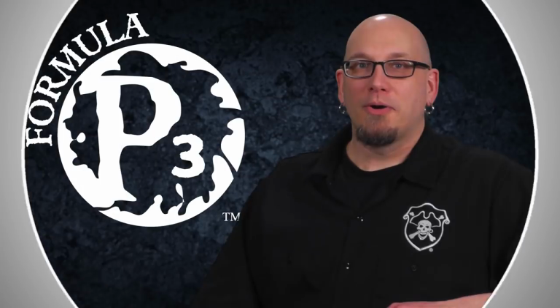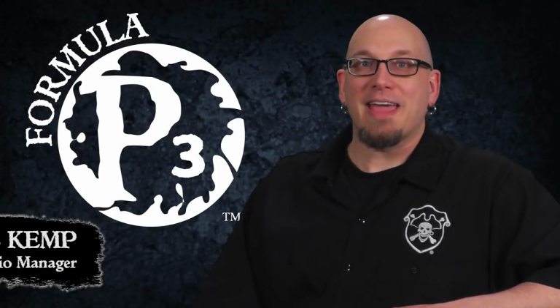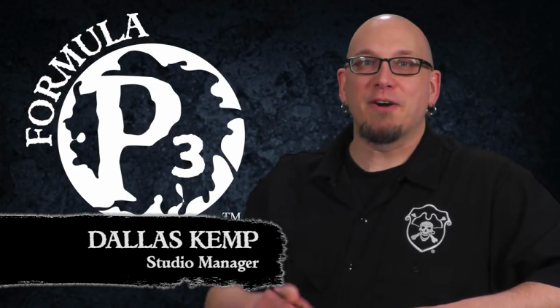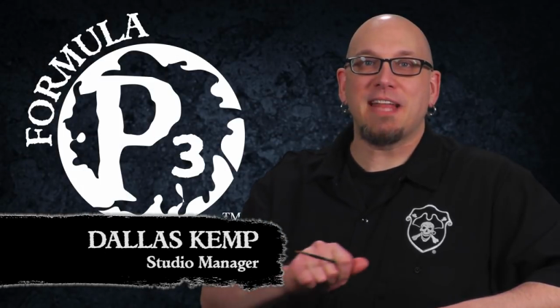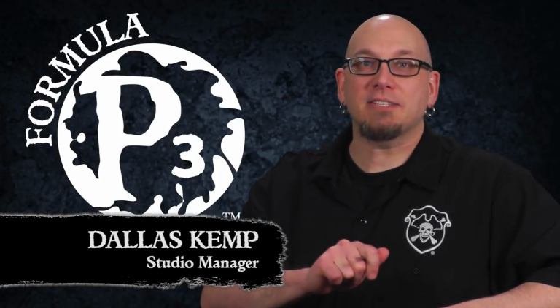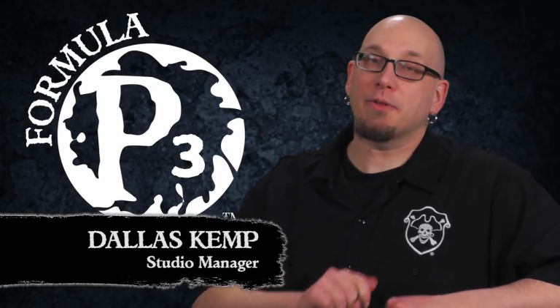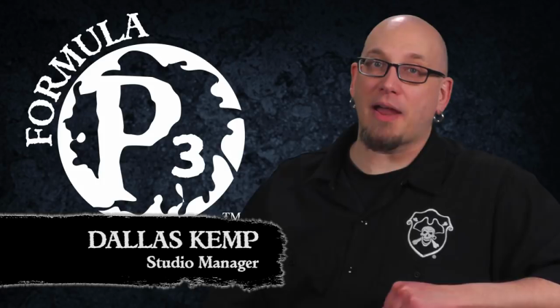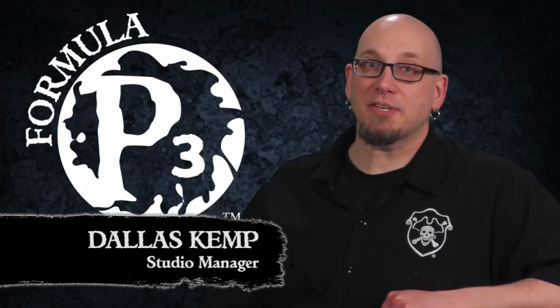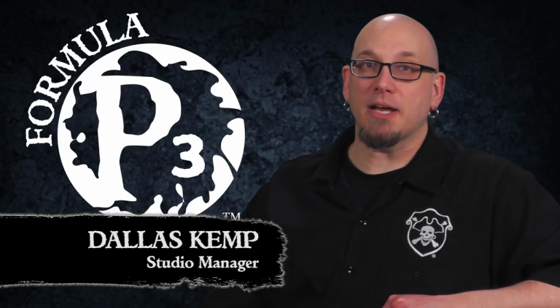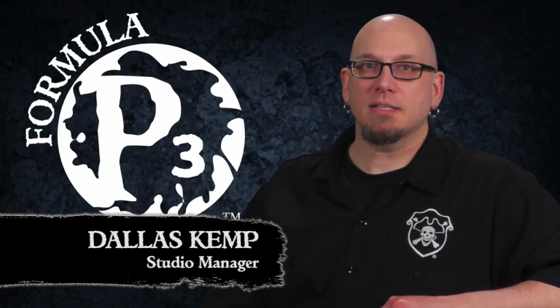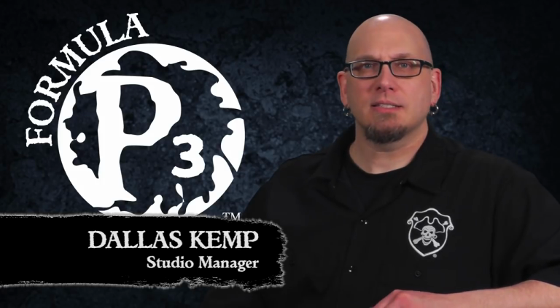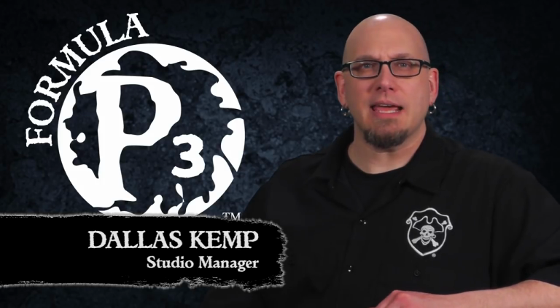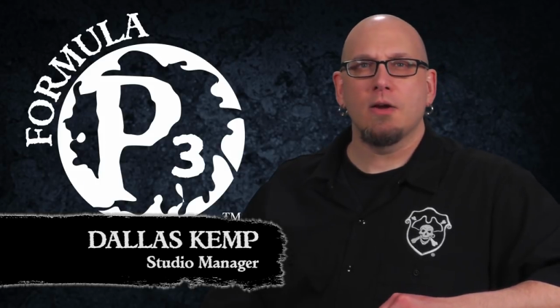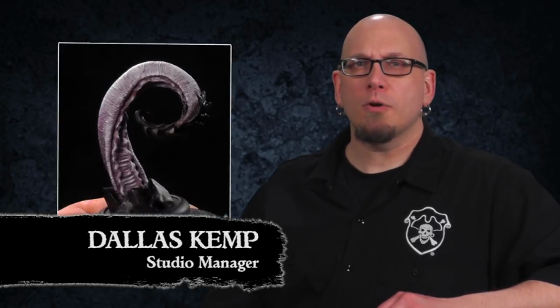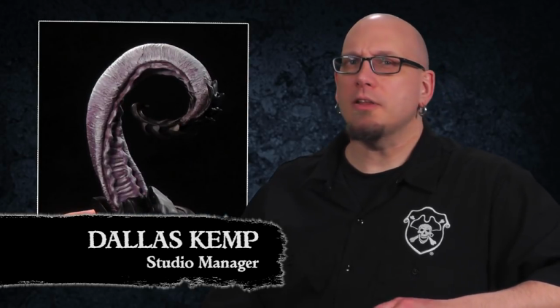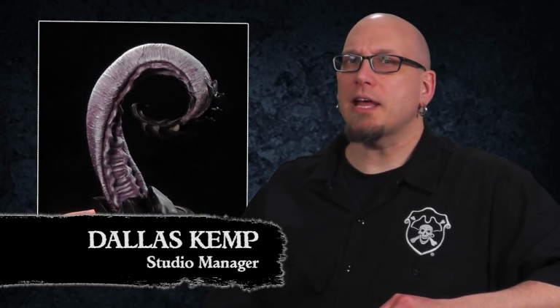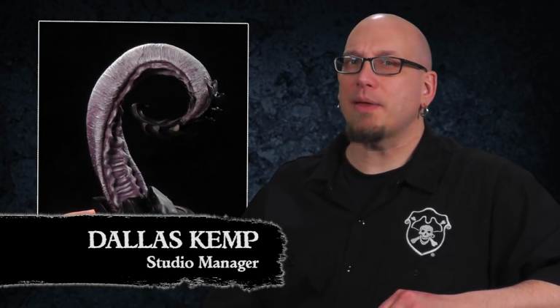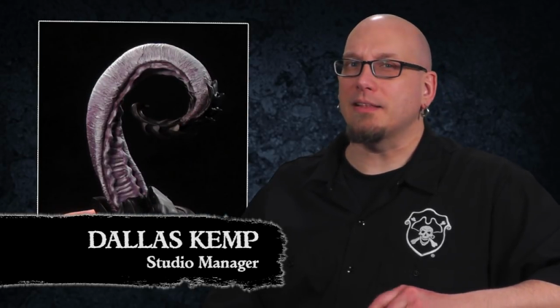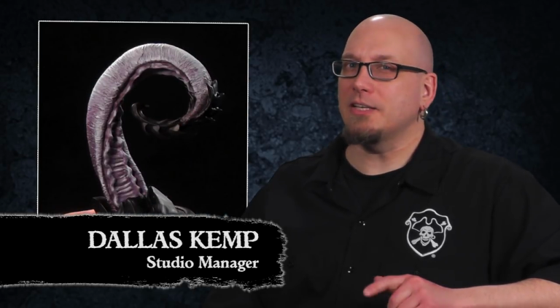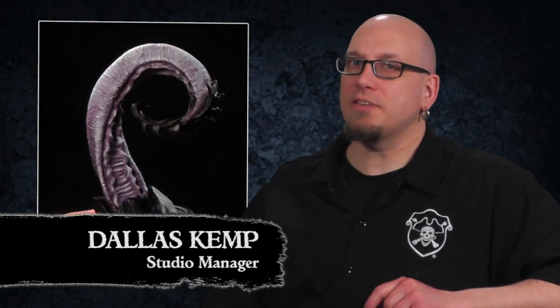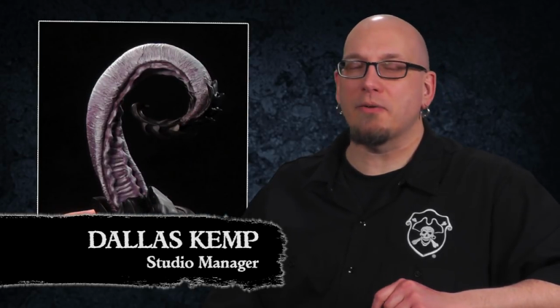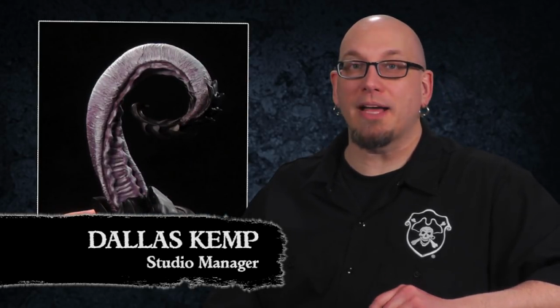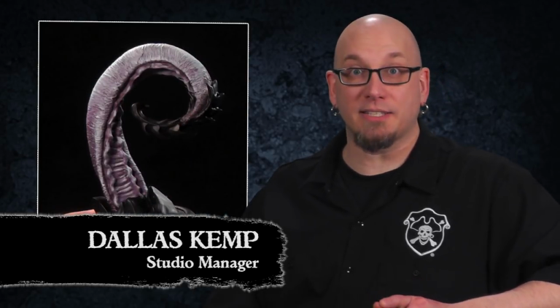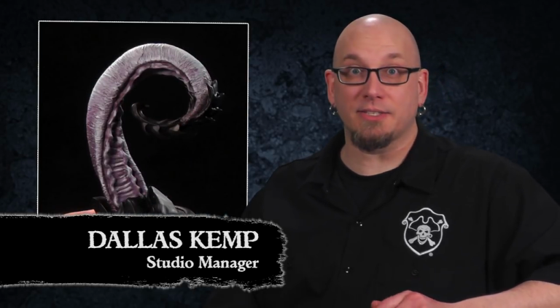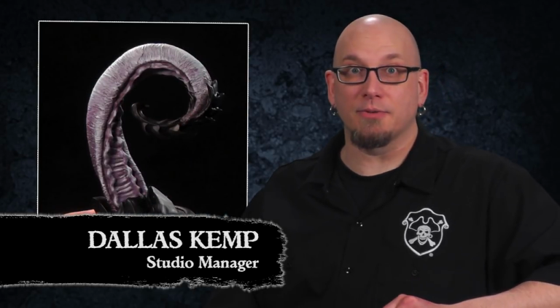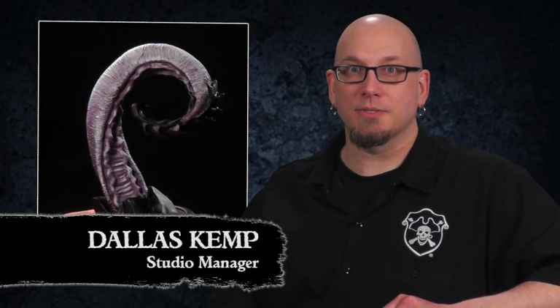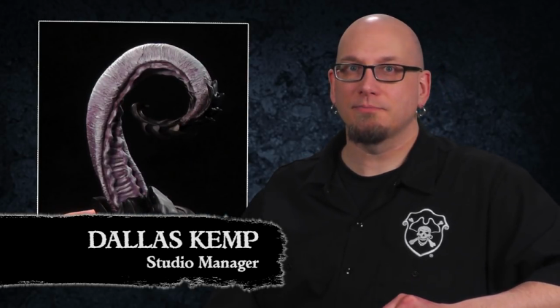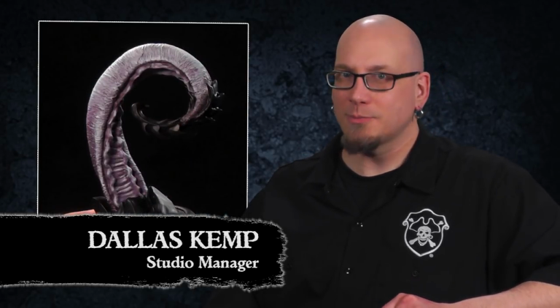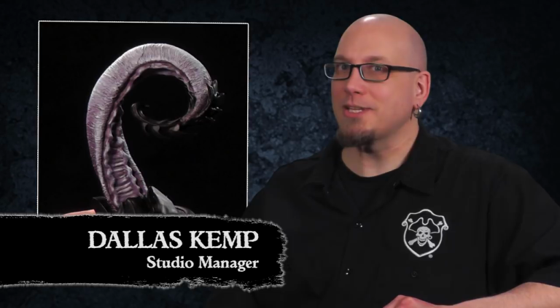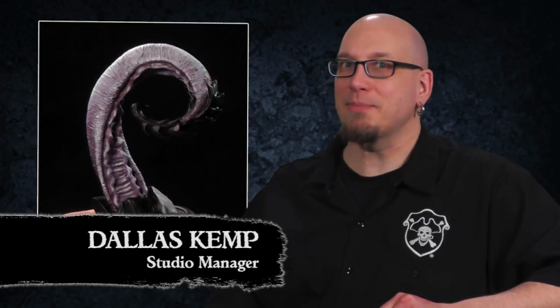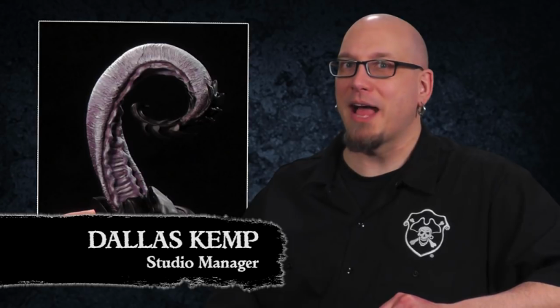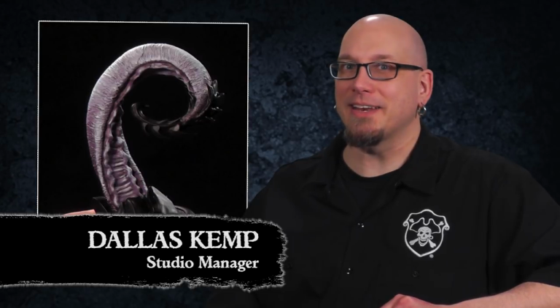Hey folks, Dallas here with Privateer Press. Today we're going to learn how to paint the Legion of Everblight skin tones. So let's get blighted.